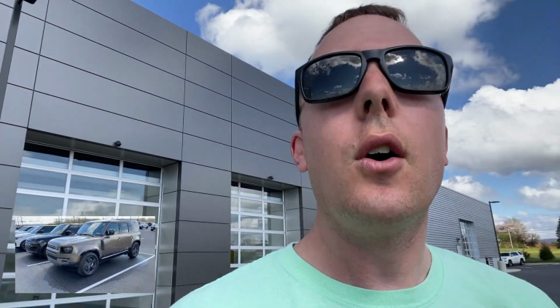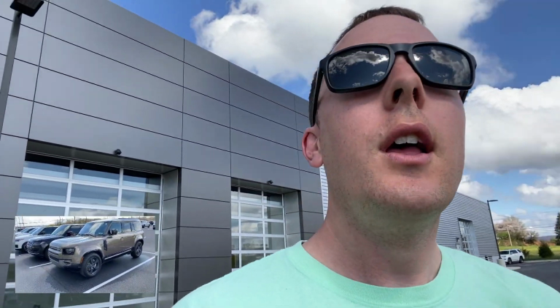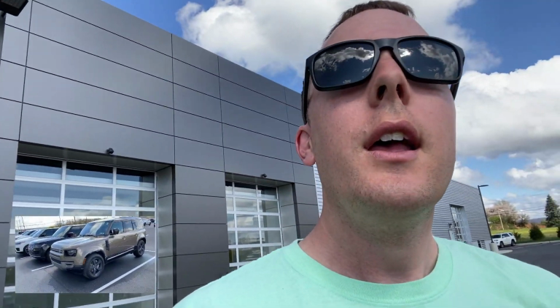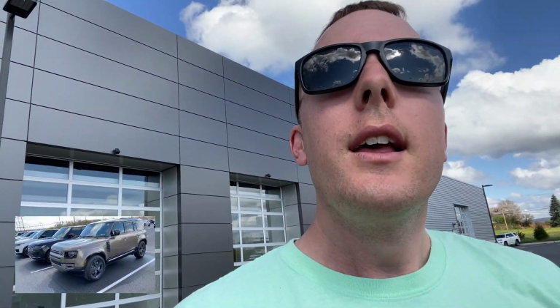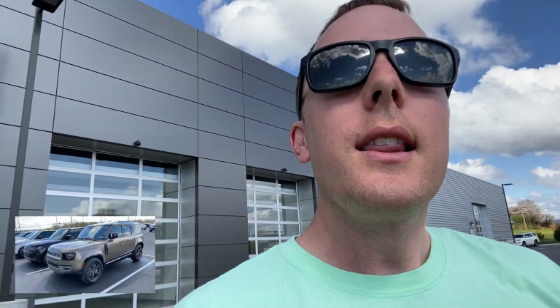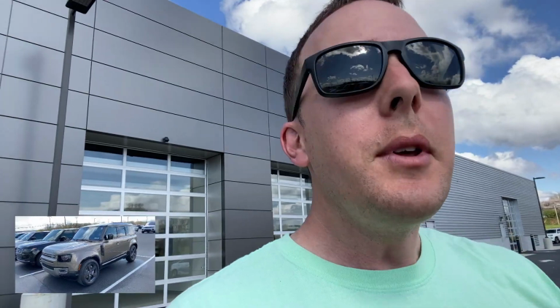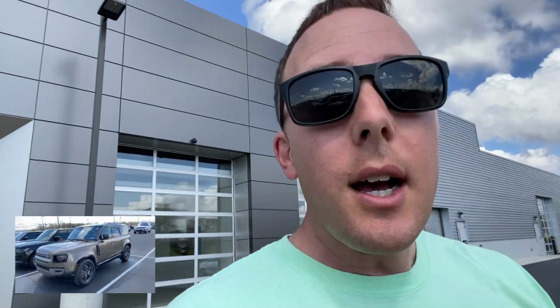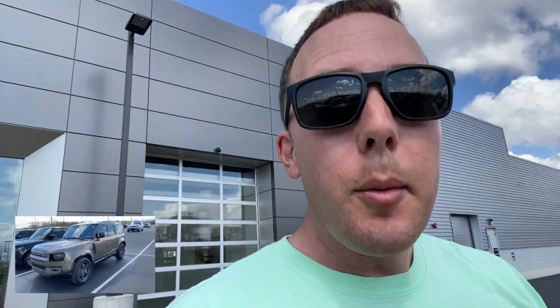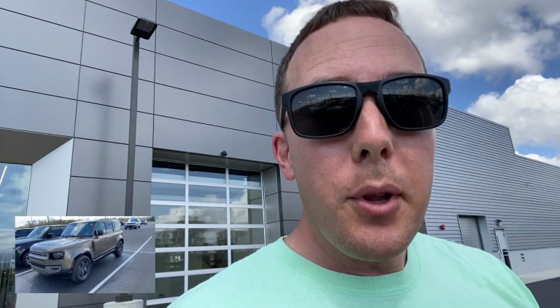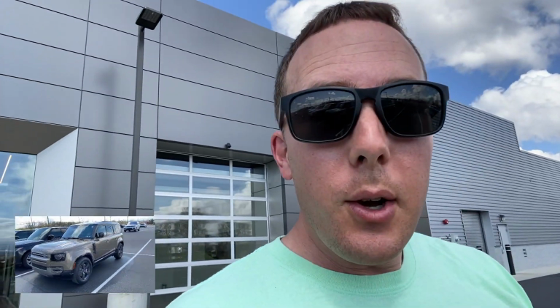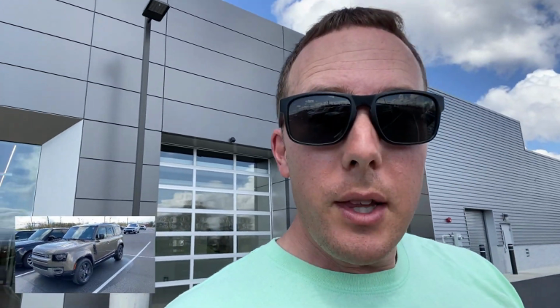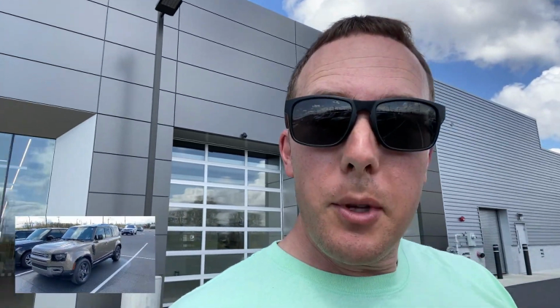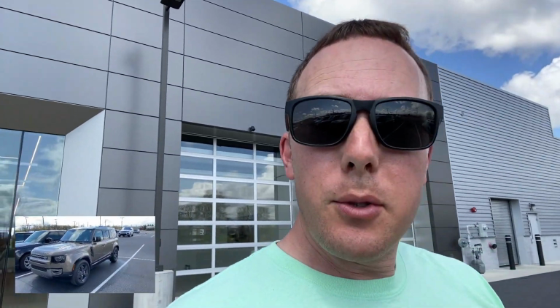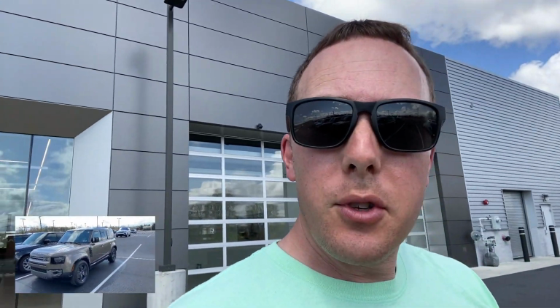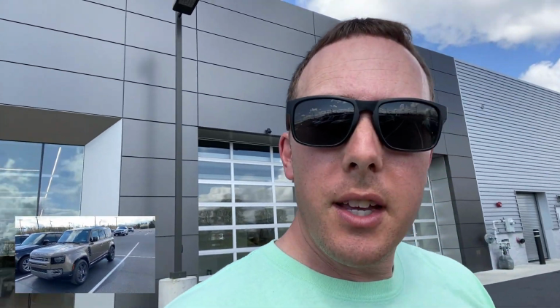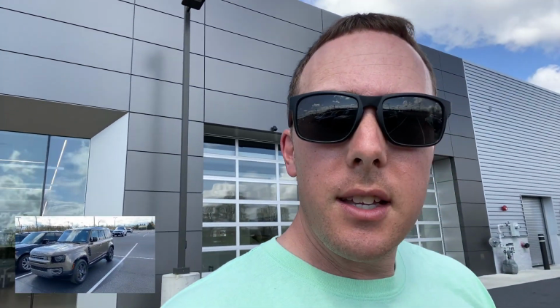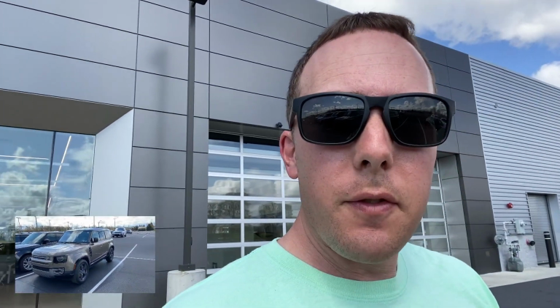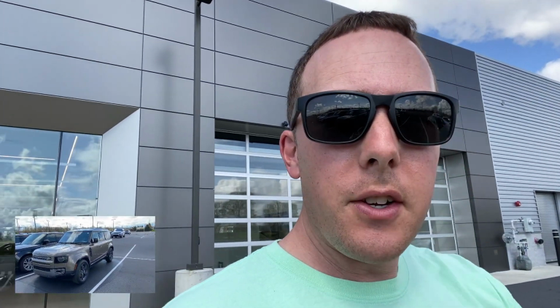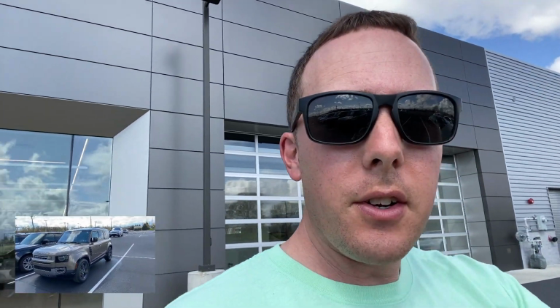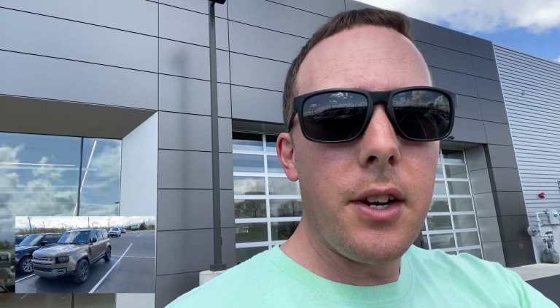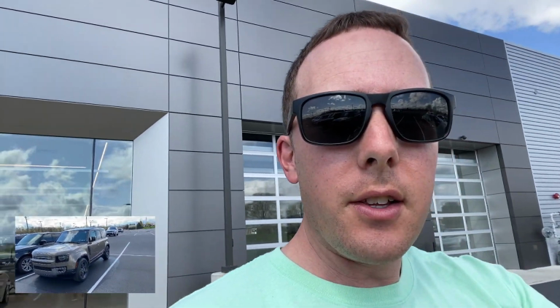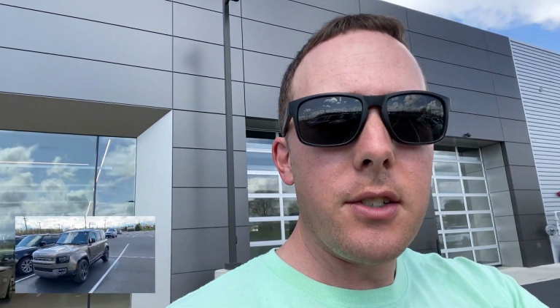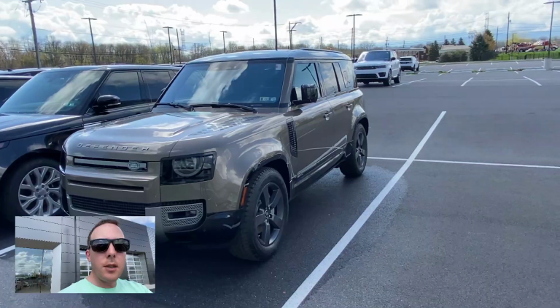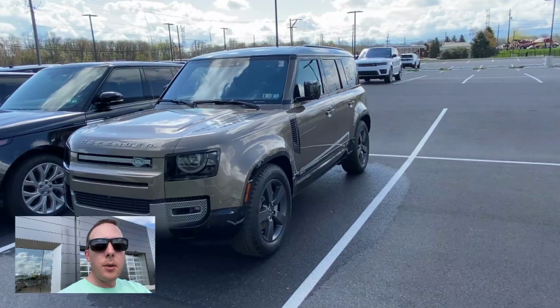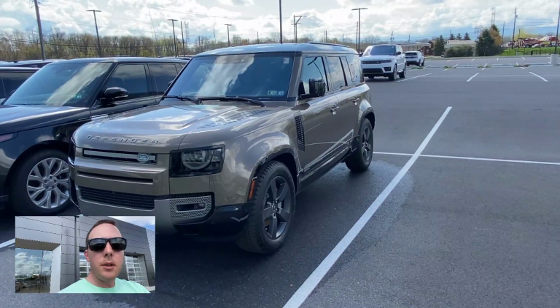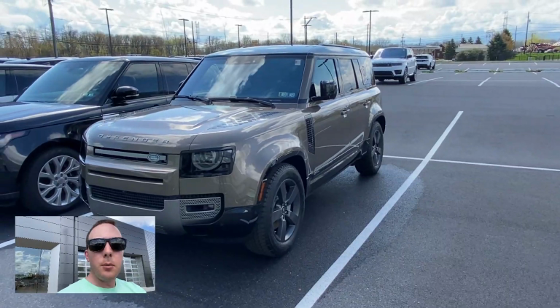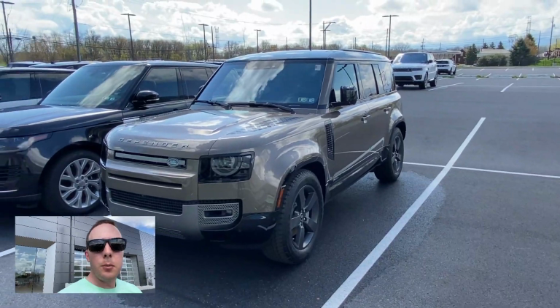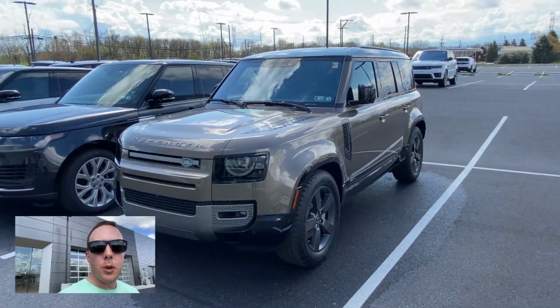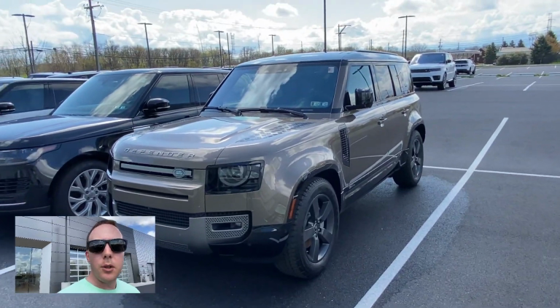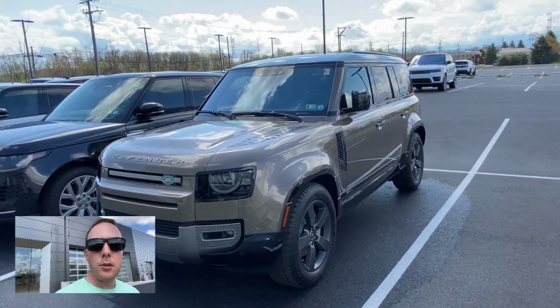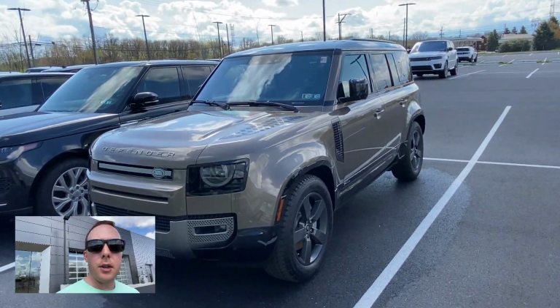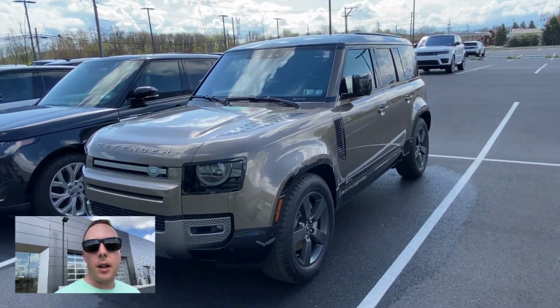Leave me a comment below and let me know what you think of the Defender. Let's get one more close look right here.